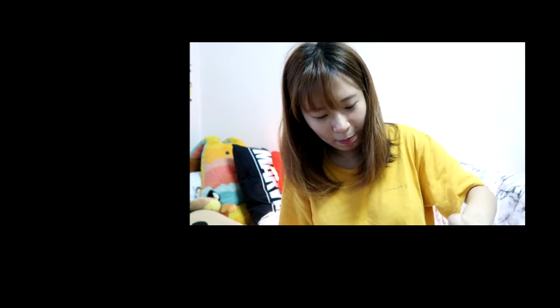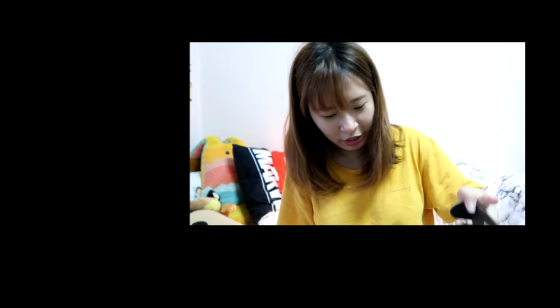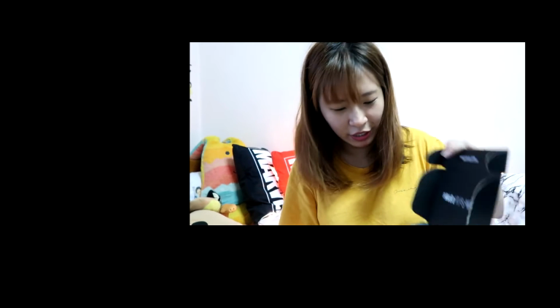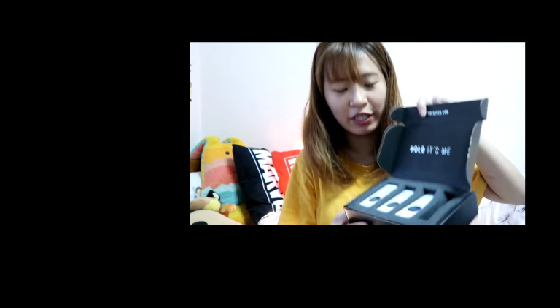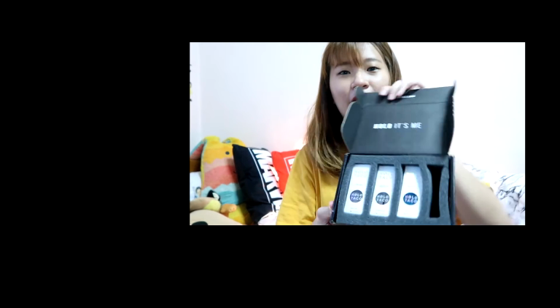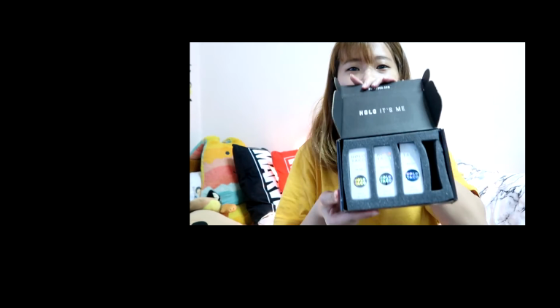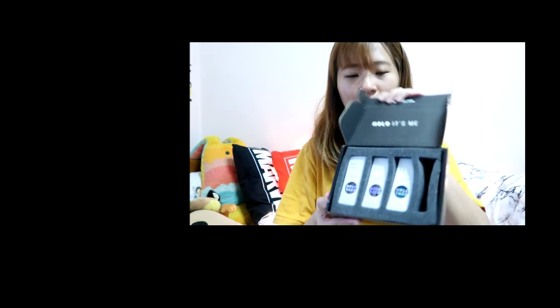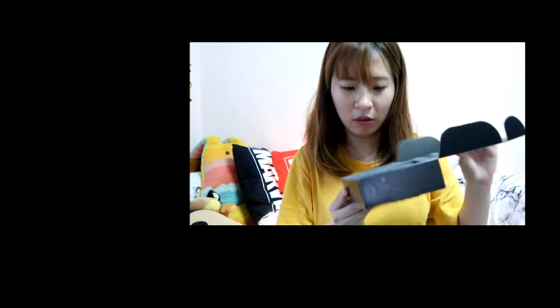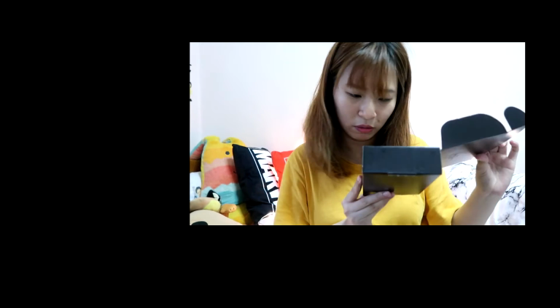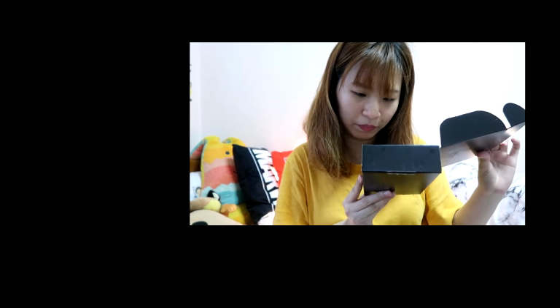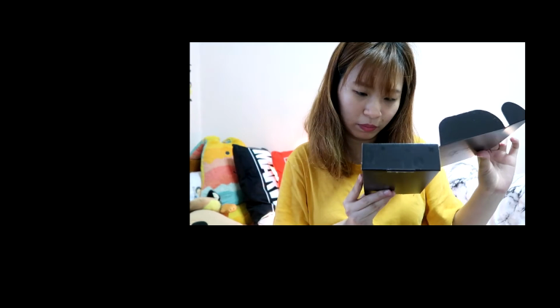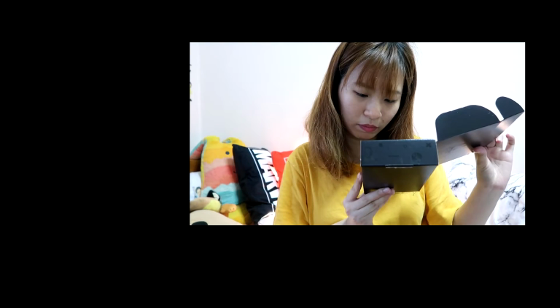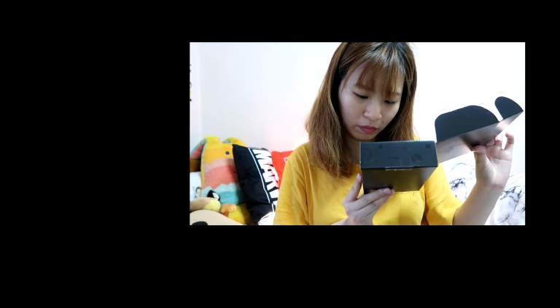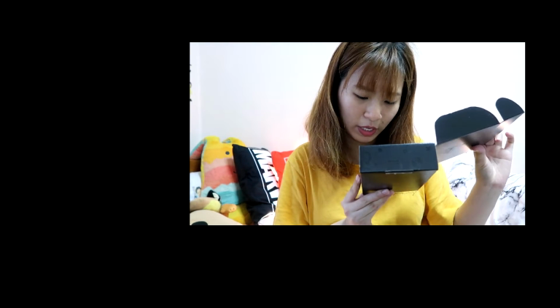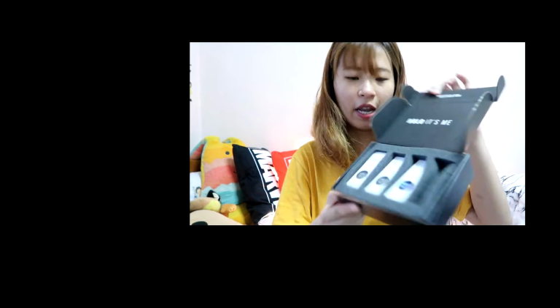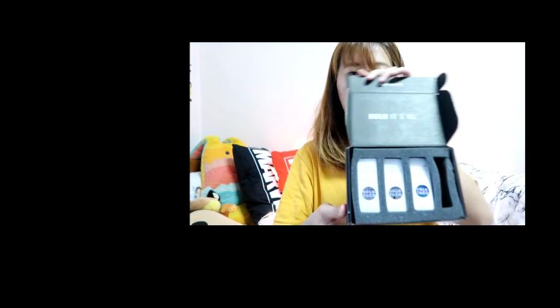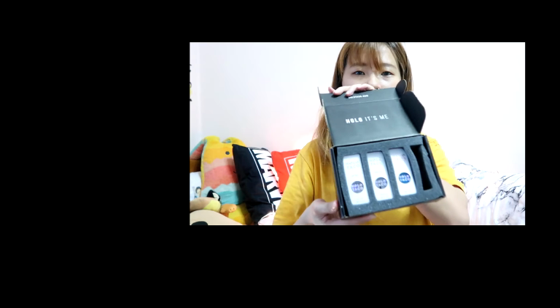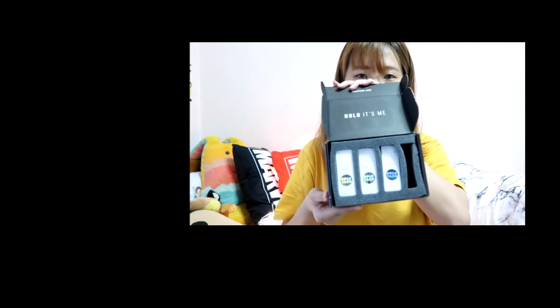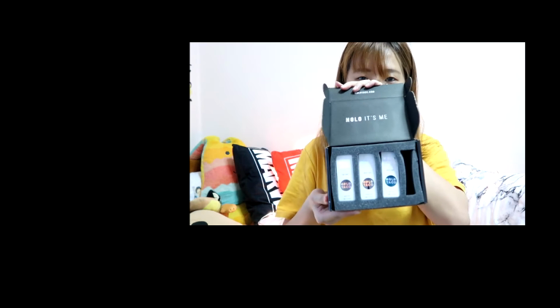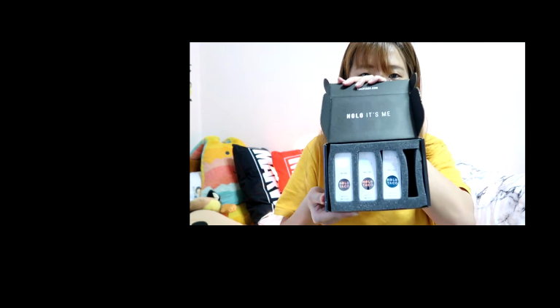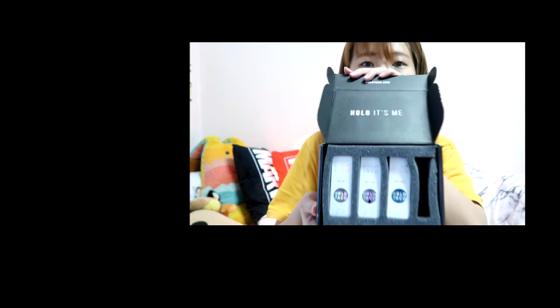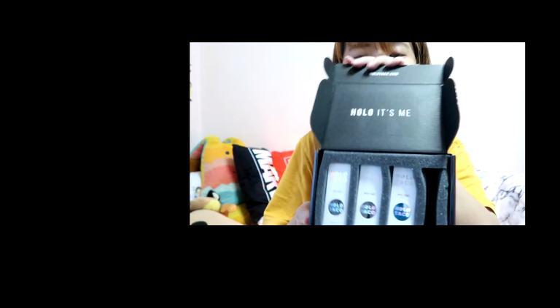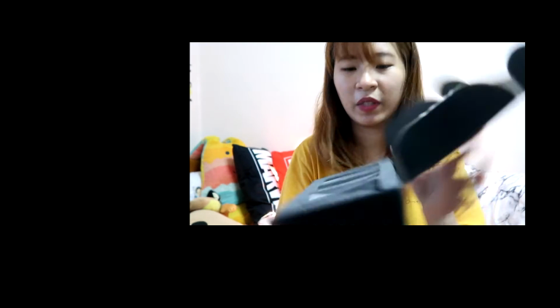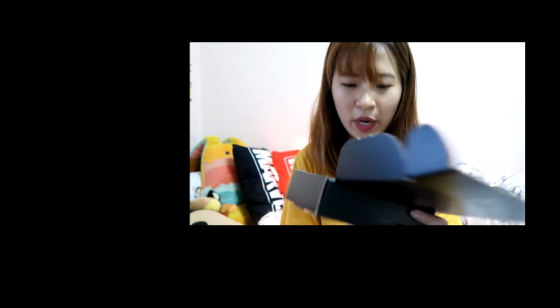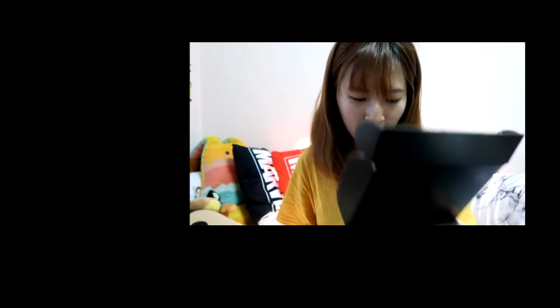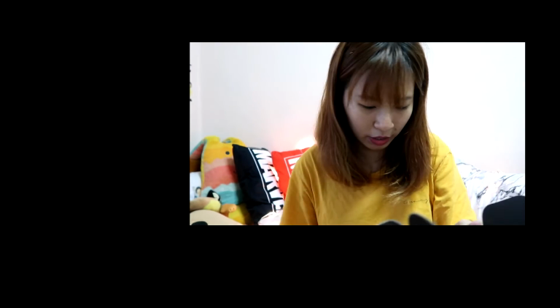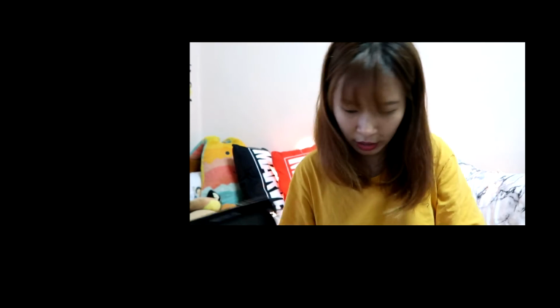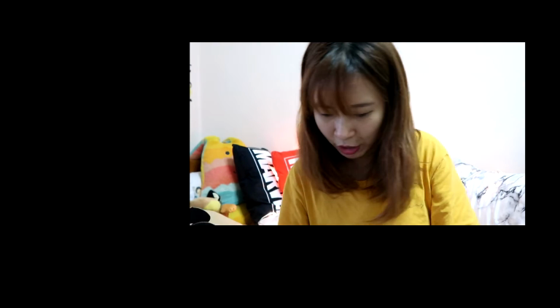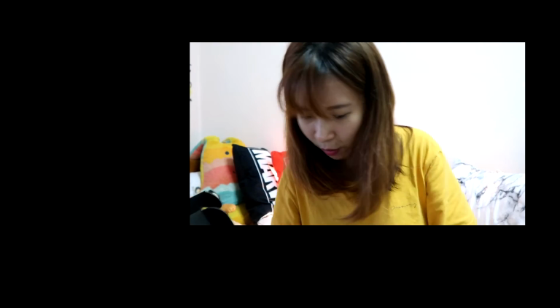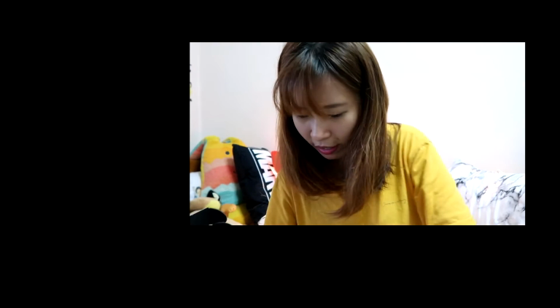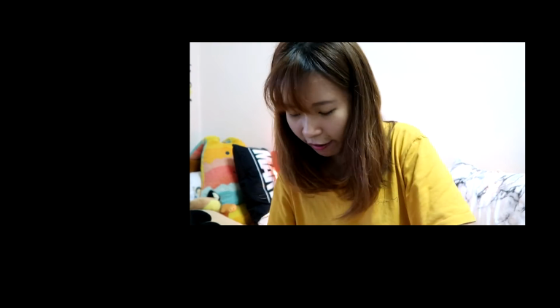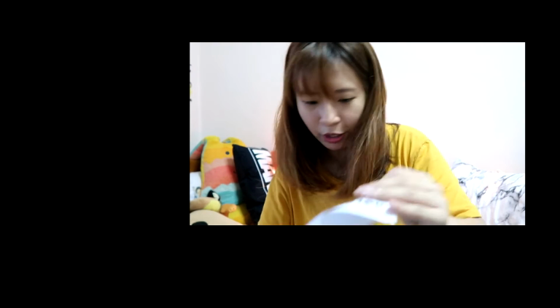So what I bought is — okay, let me check what I bought. It's morning right now so I can't really talk well.